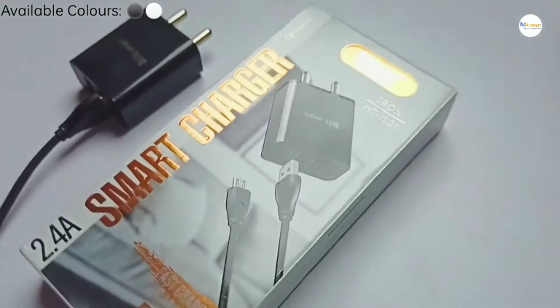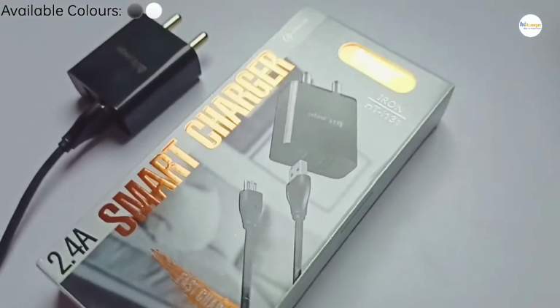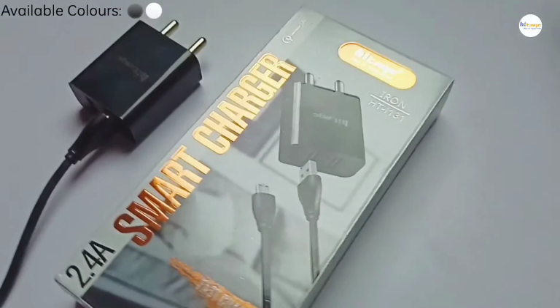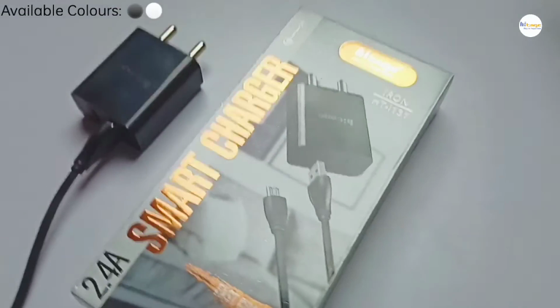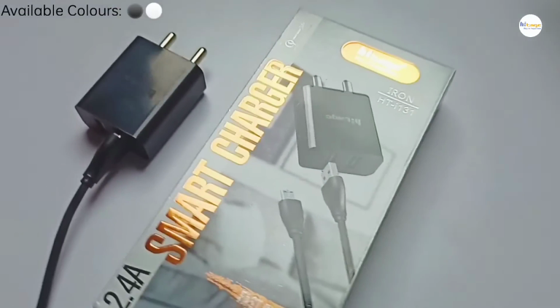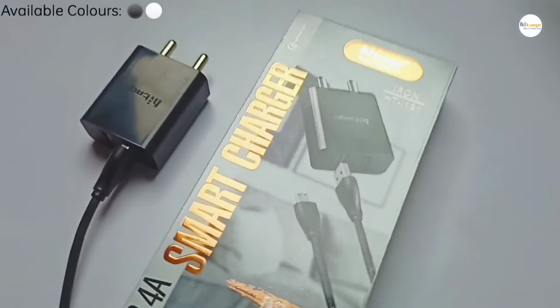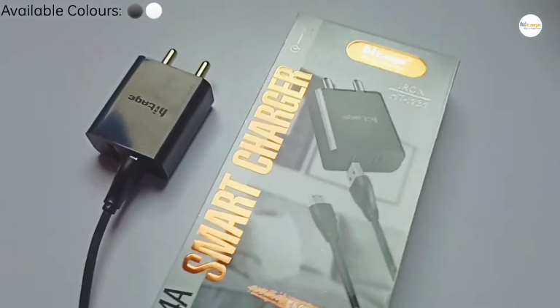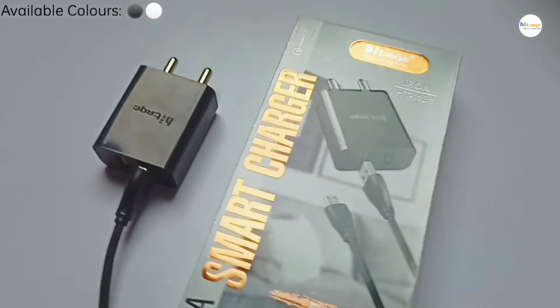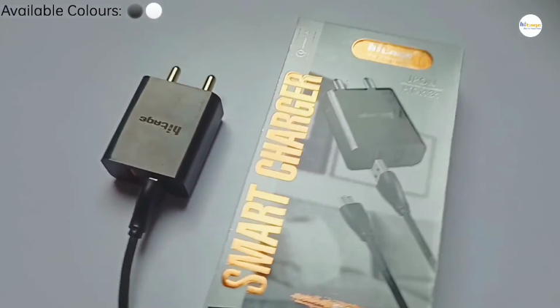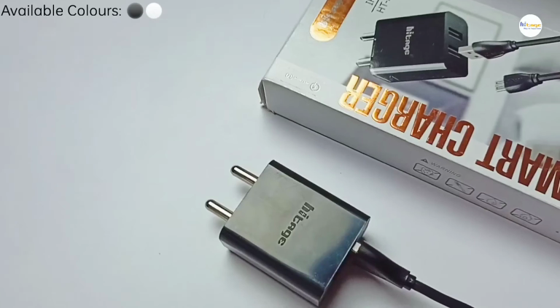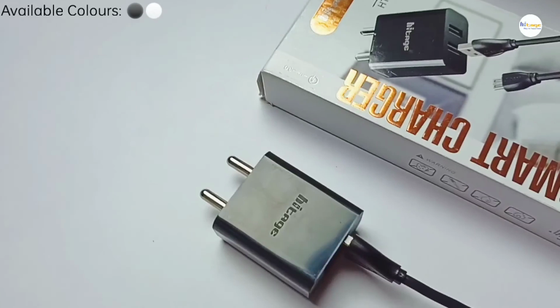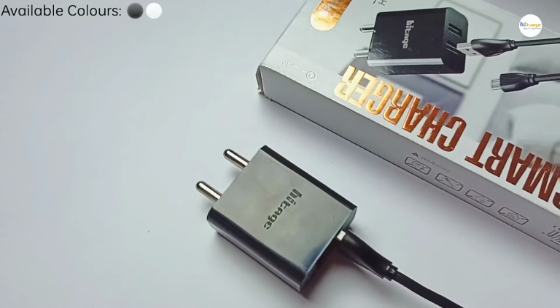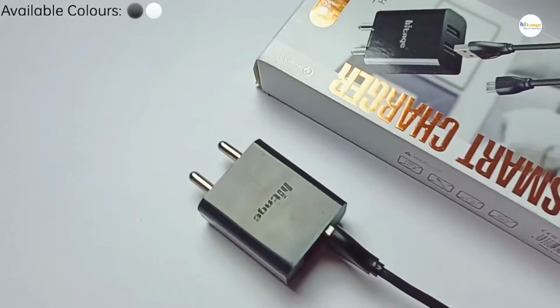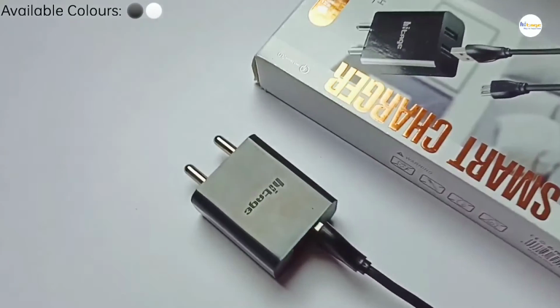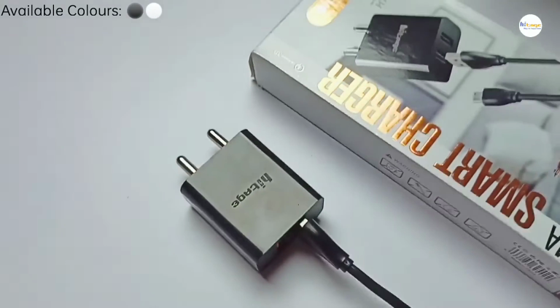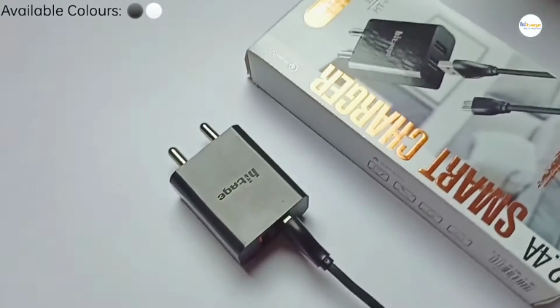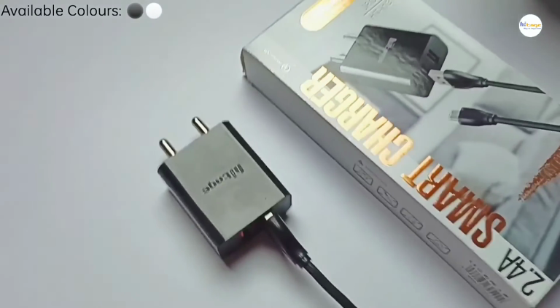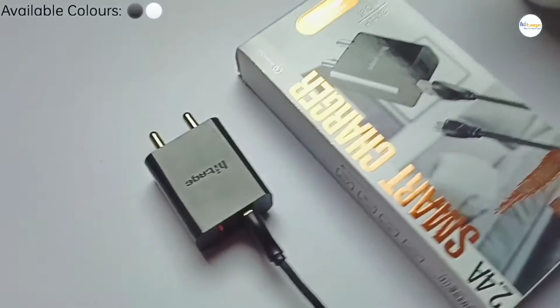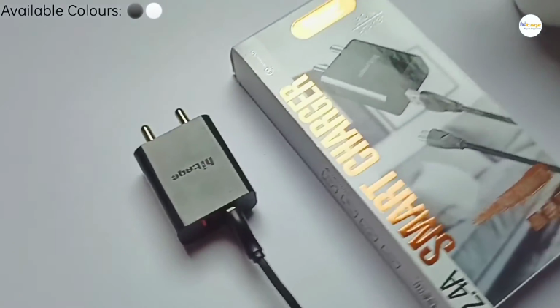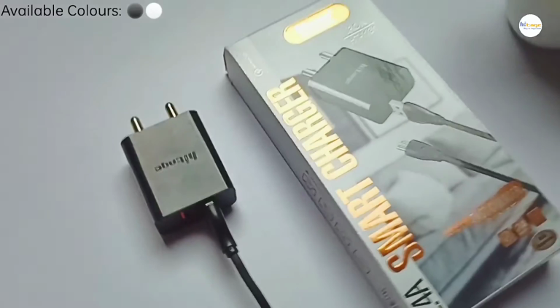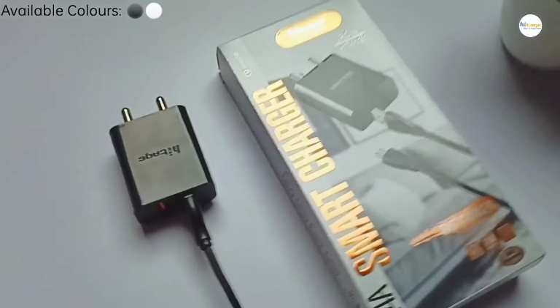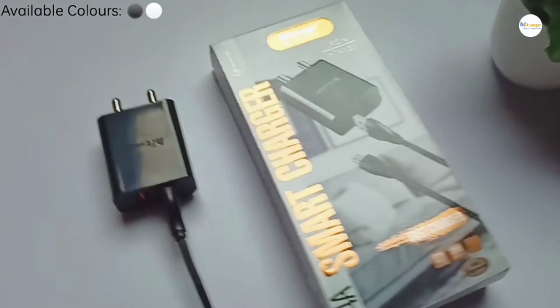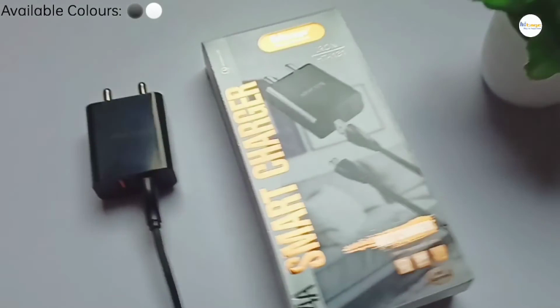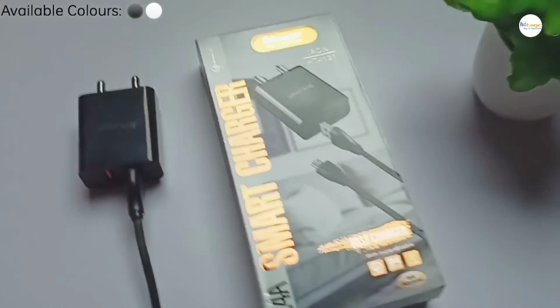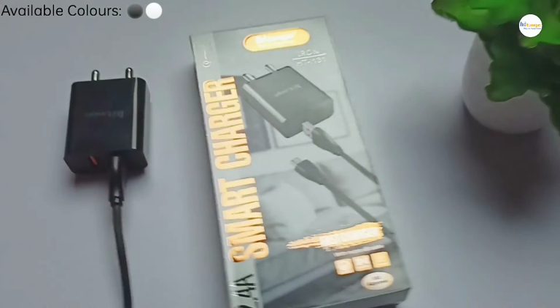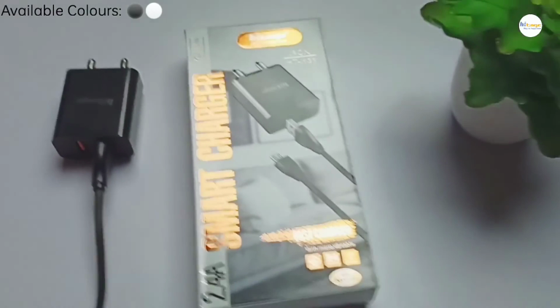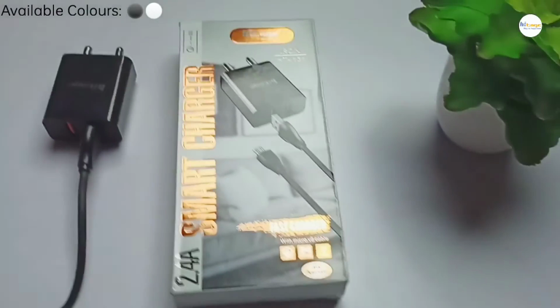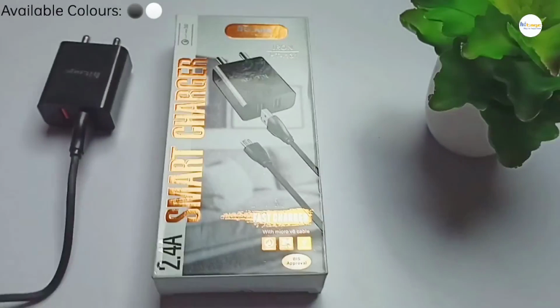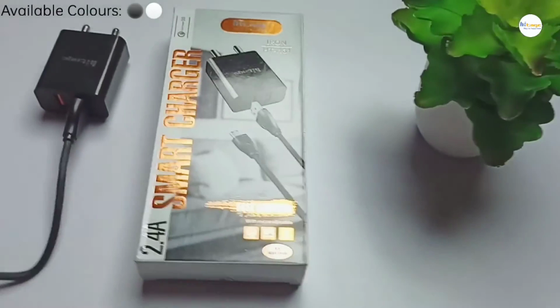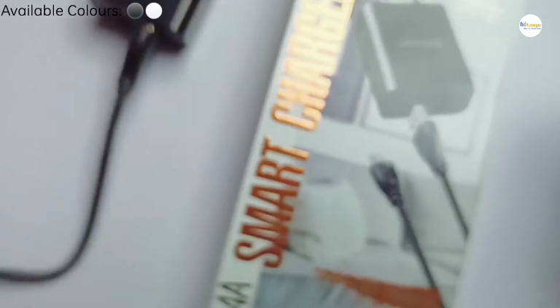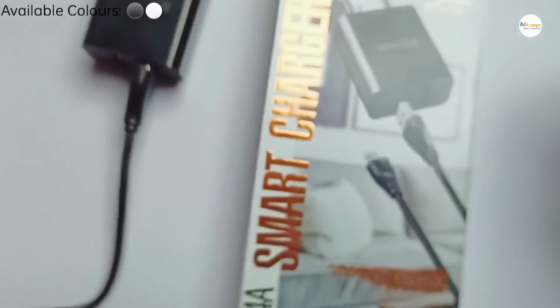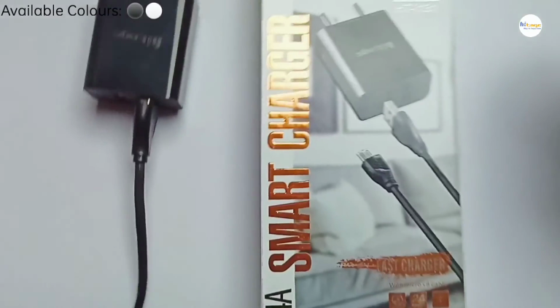So overall you can easily fast charge your devices with this USB charger, and that's it in the video. Thanks for watching.